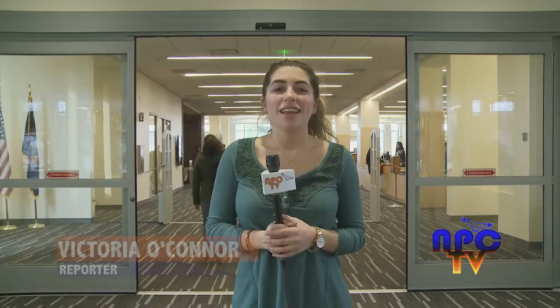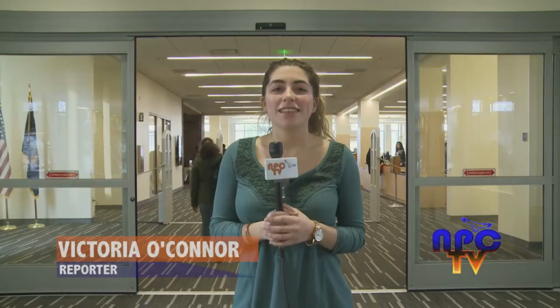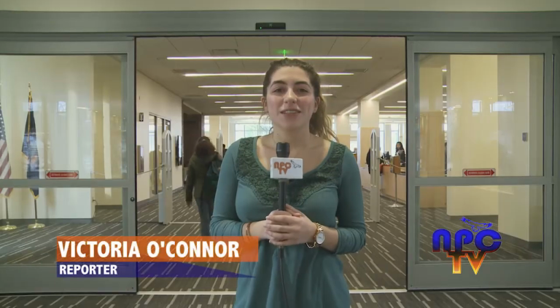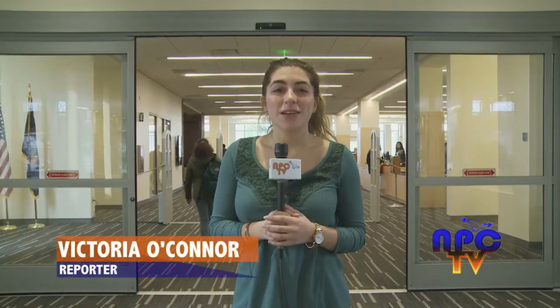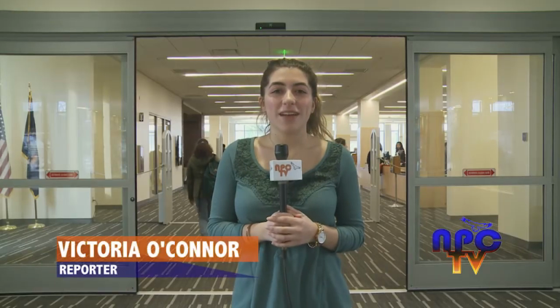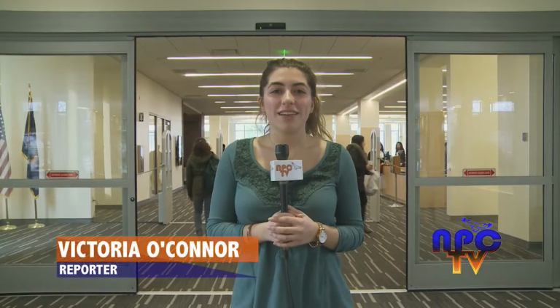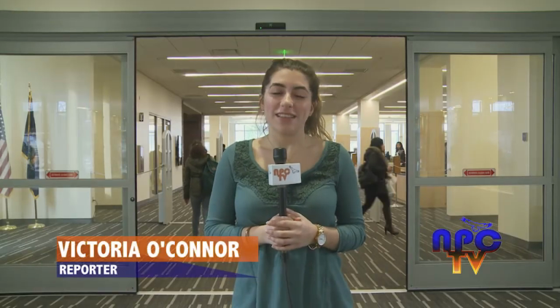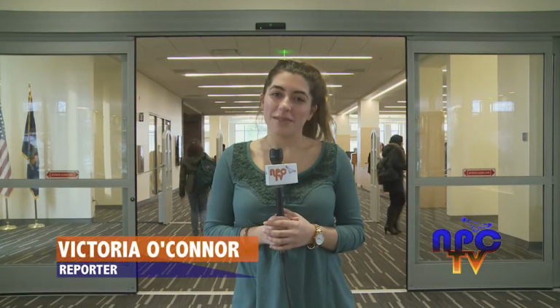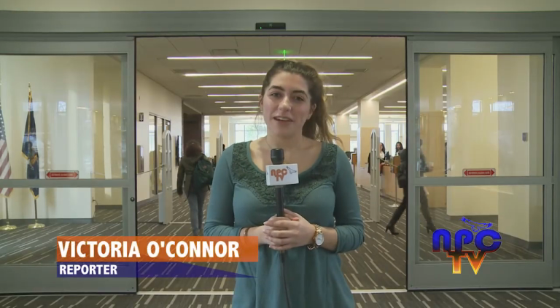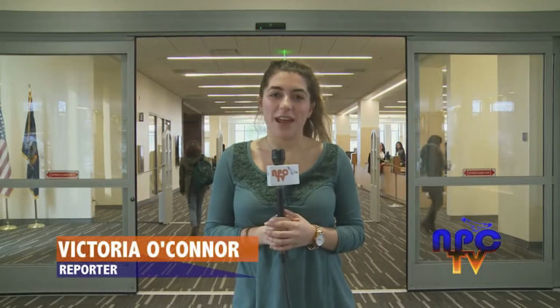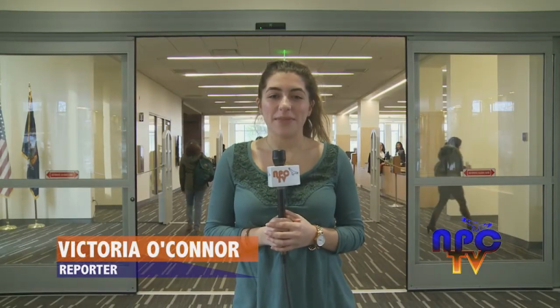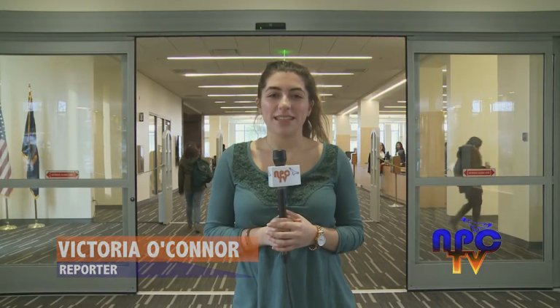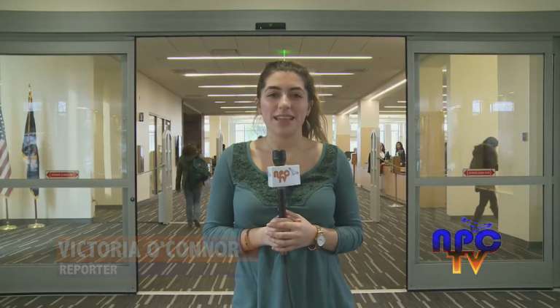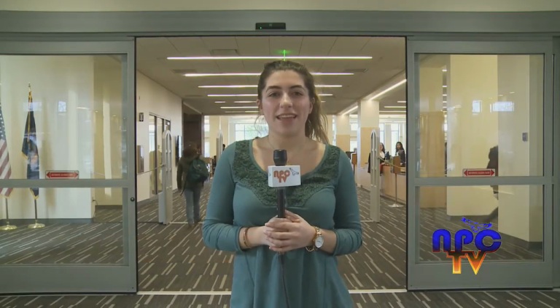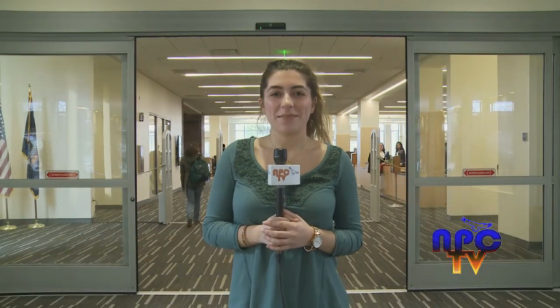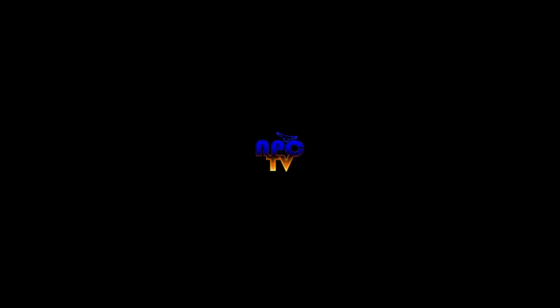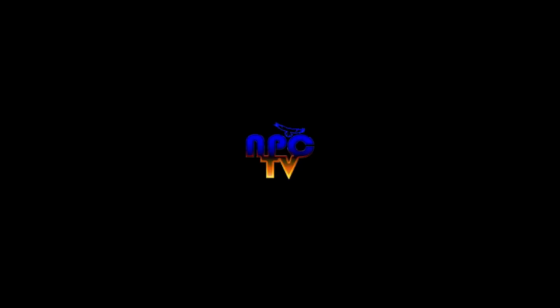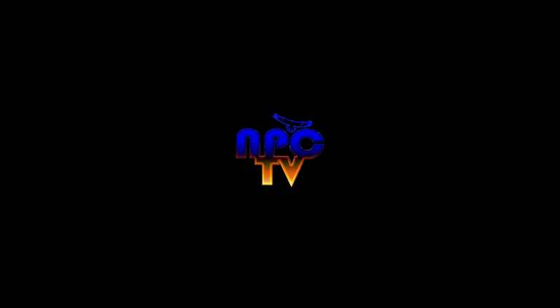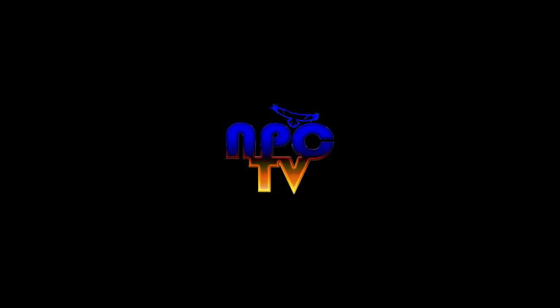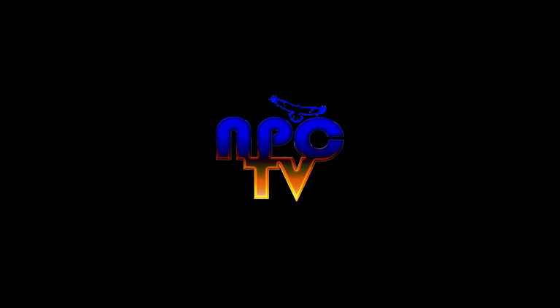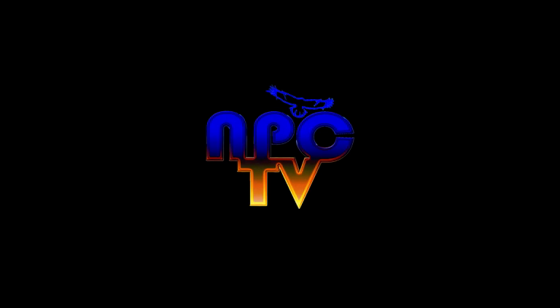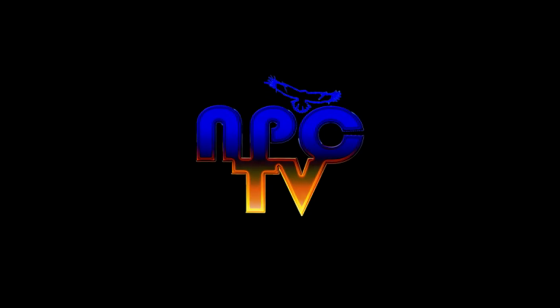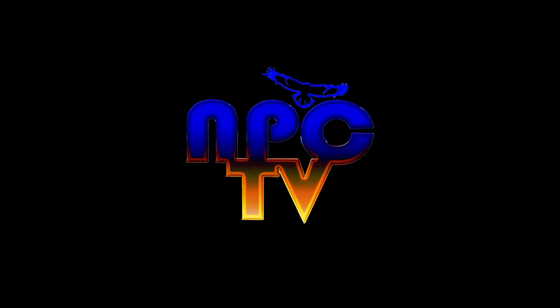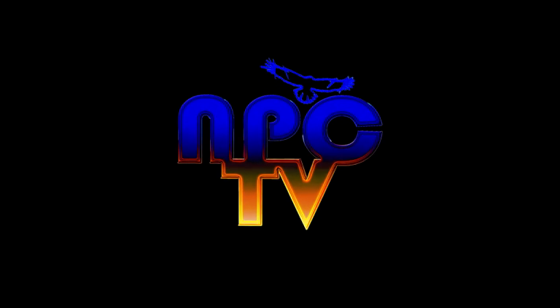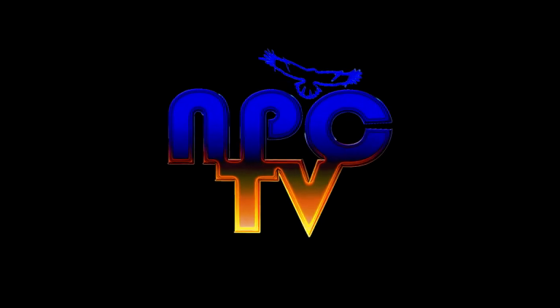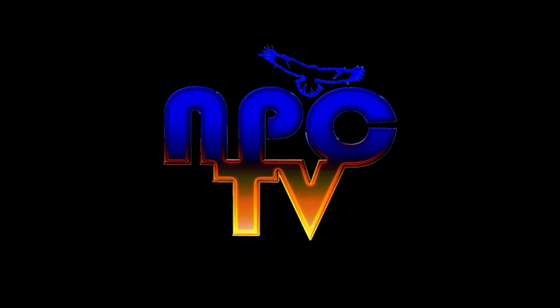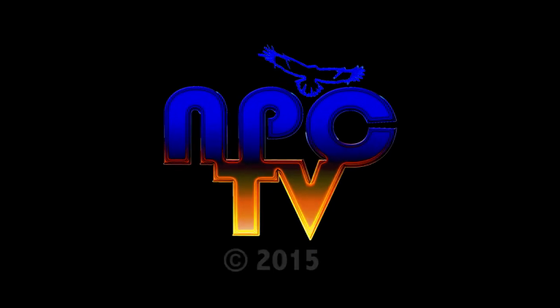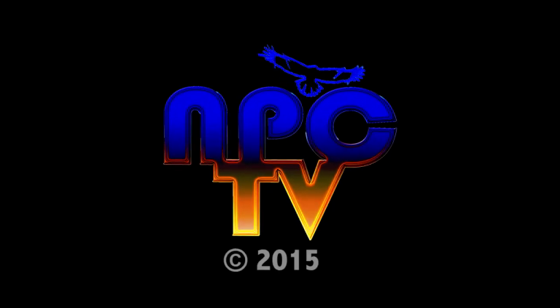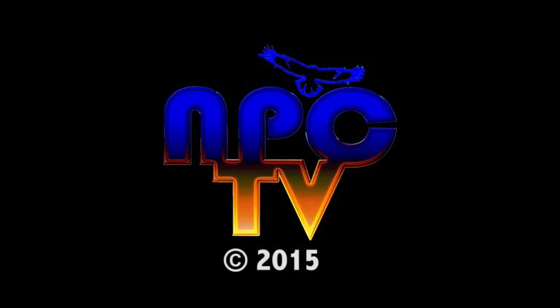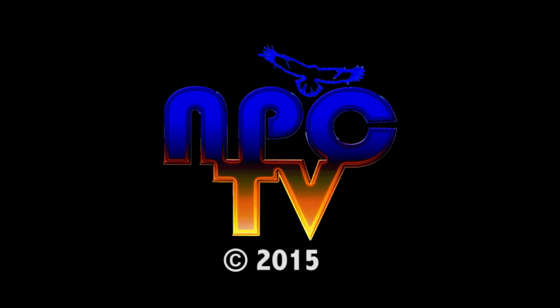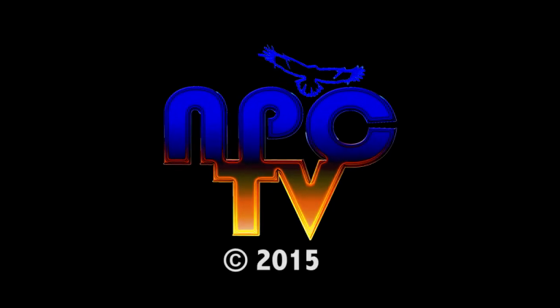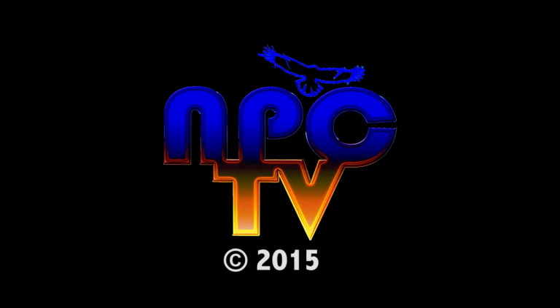This is Victoria O'Connor in the library for NPC-TV. Thank you for coming.